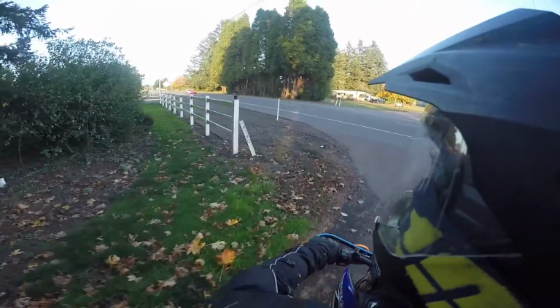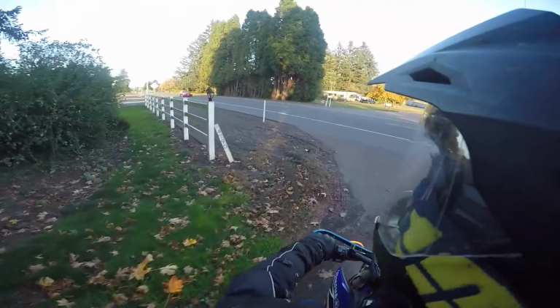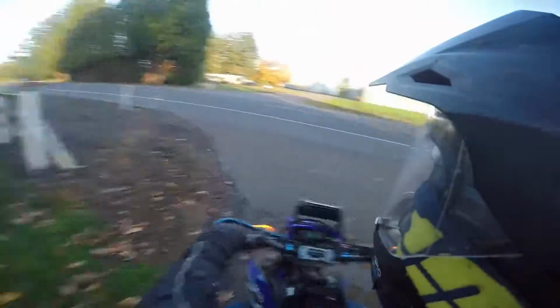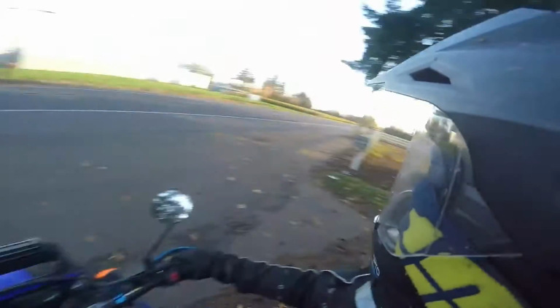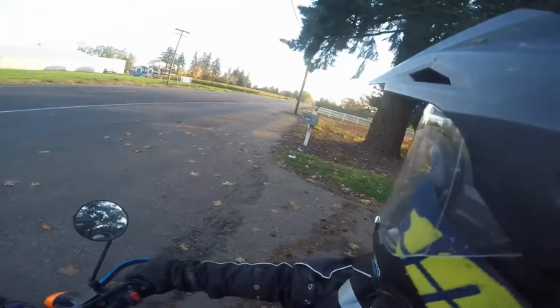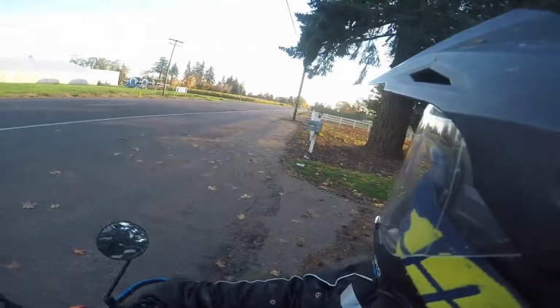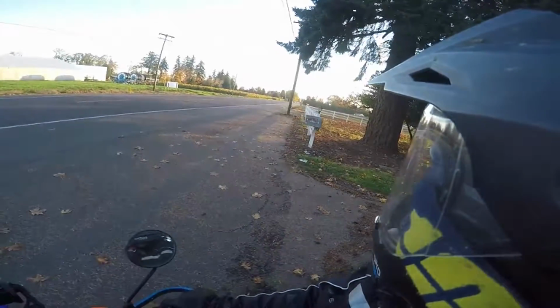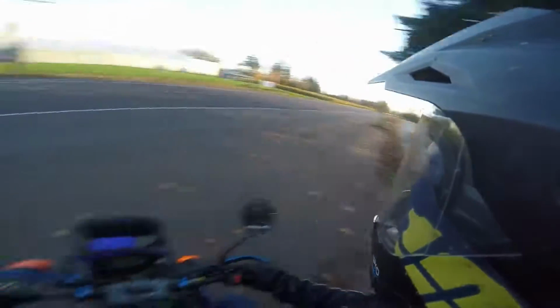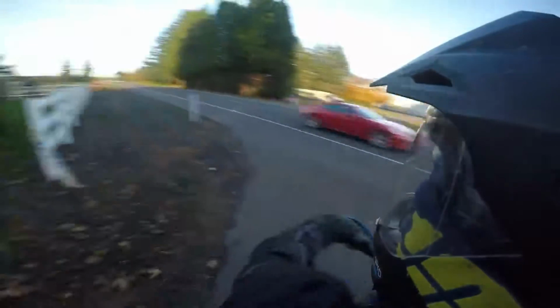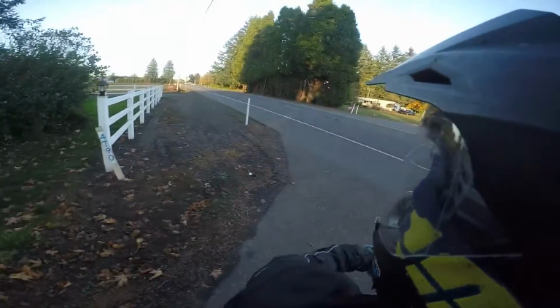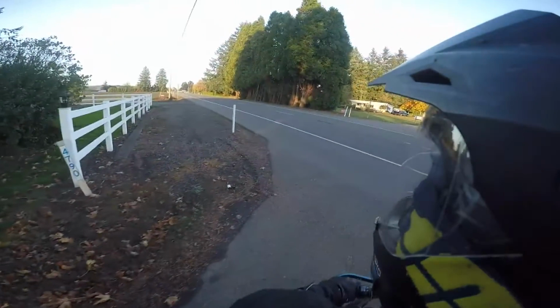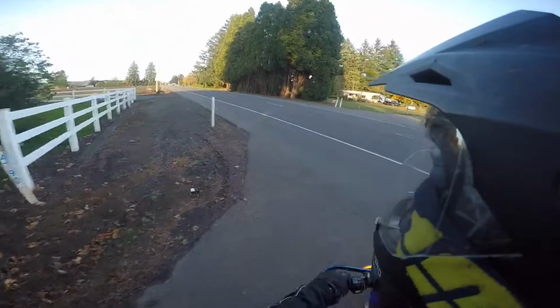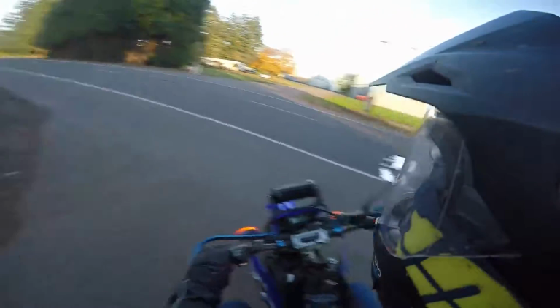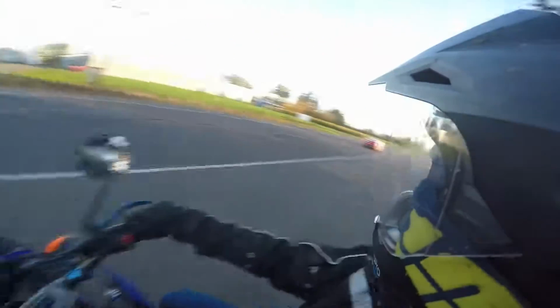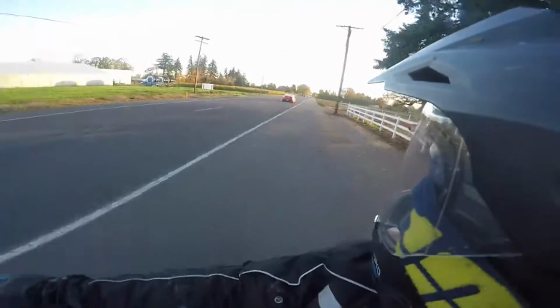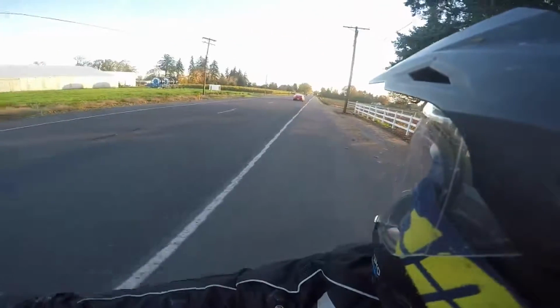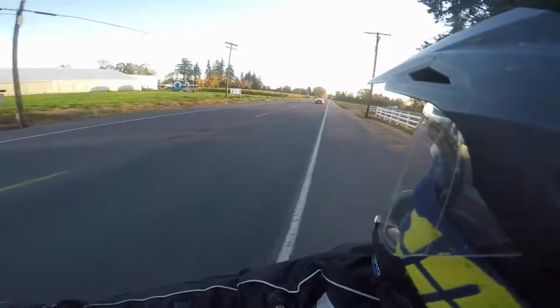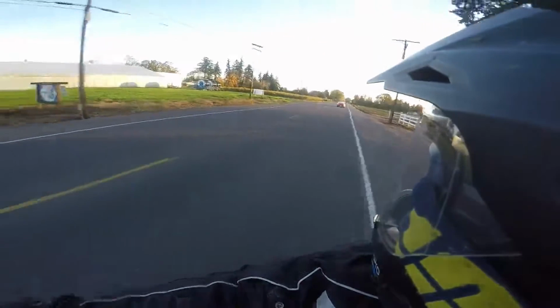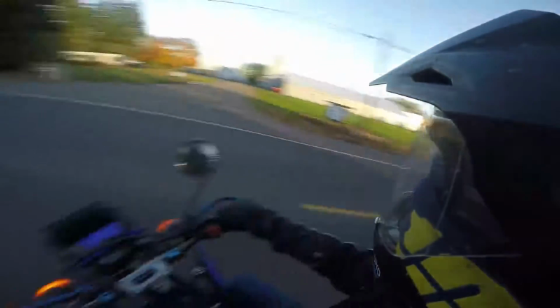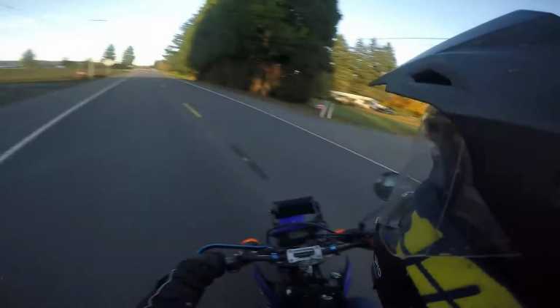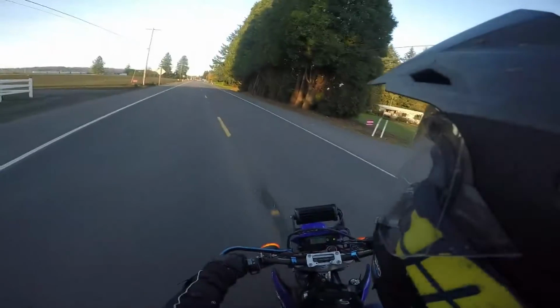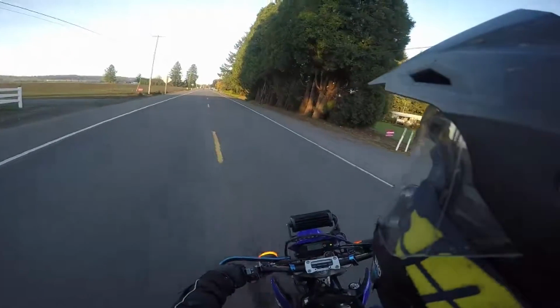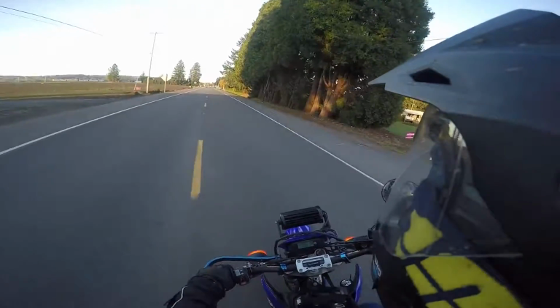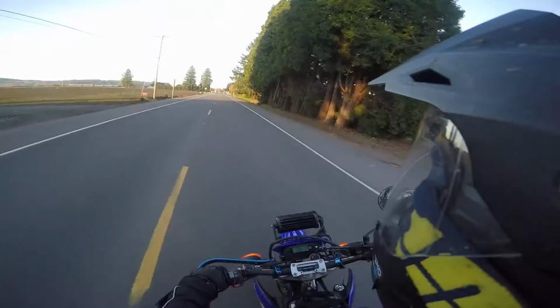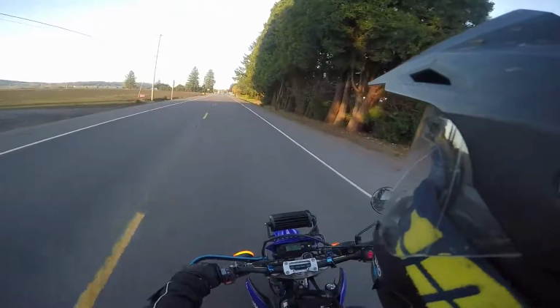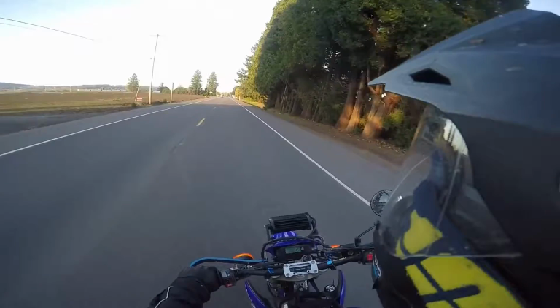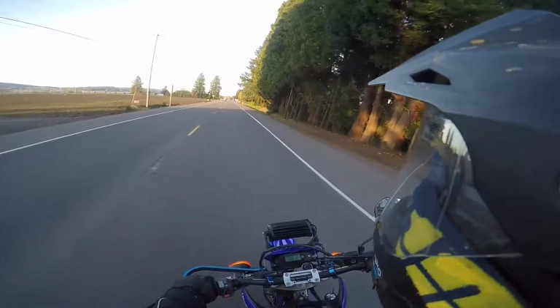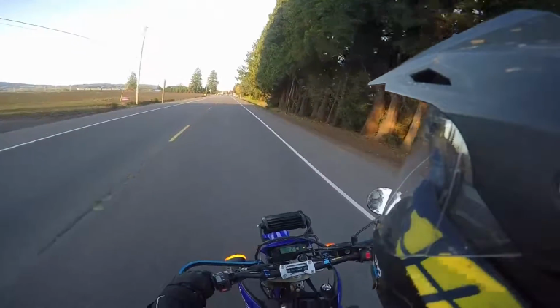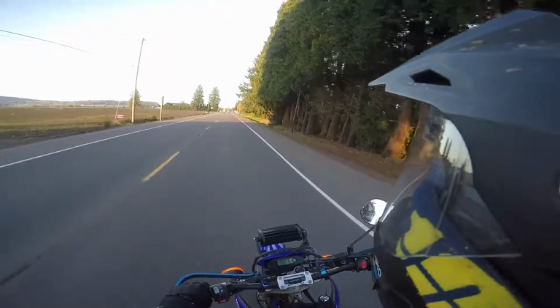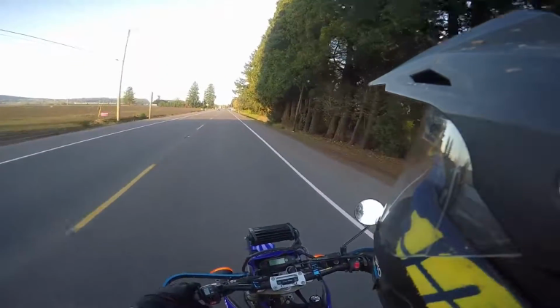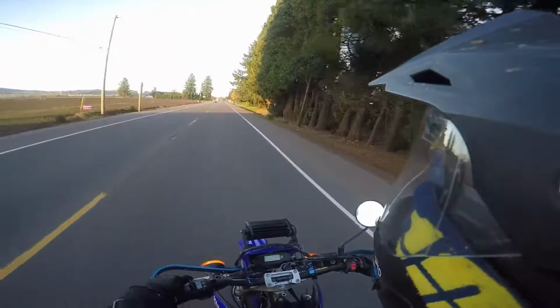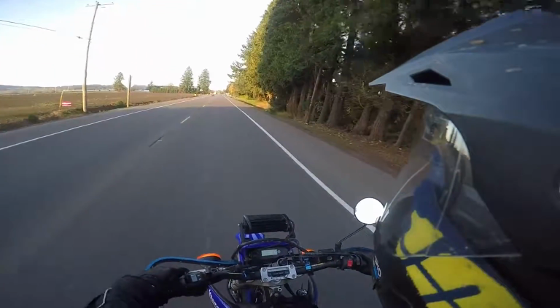Very, very wet though. I should go while I have the chance.